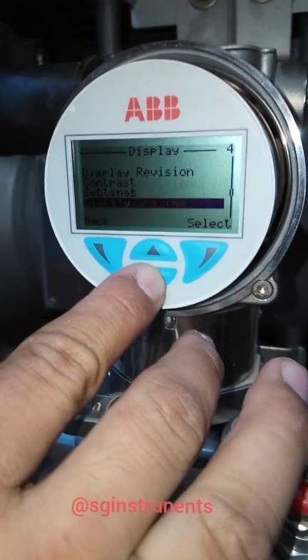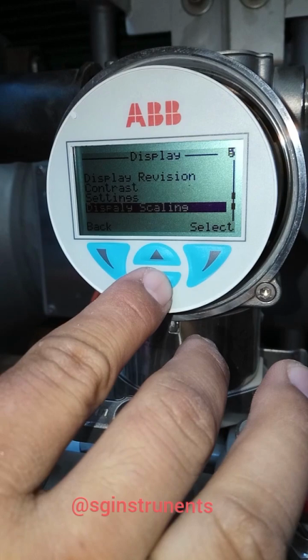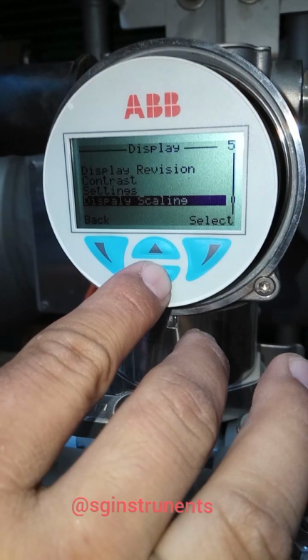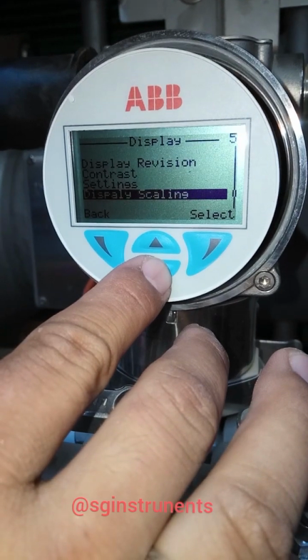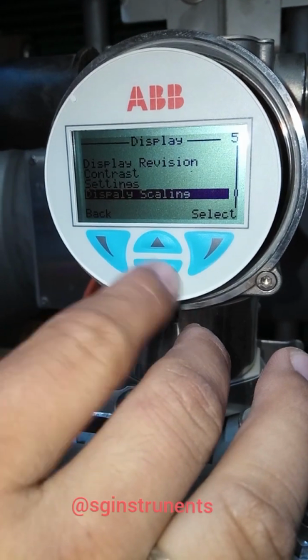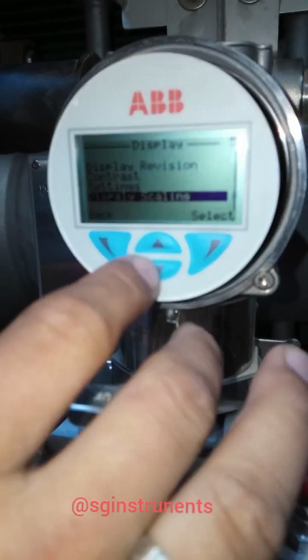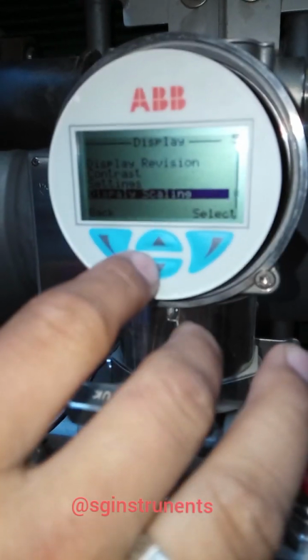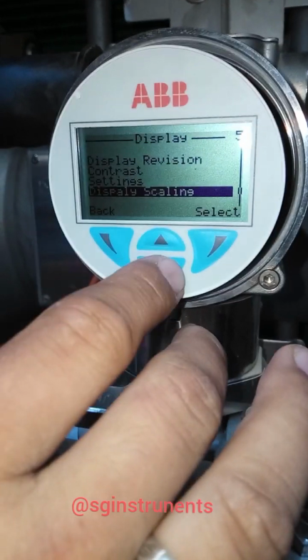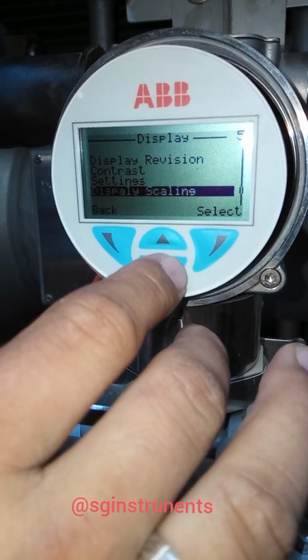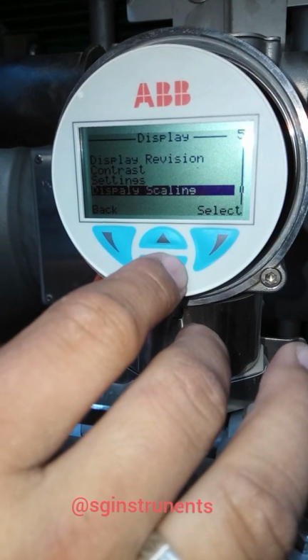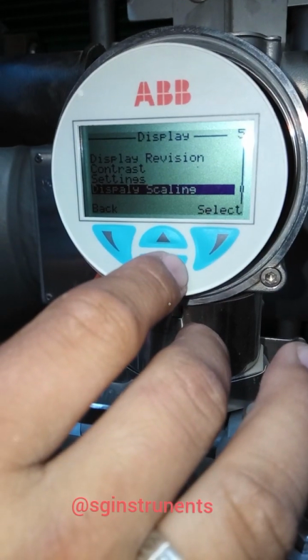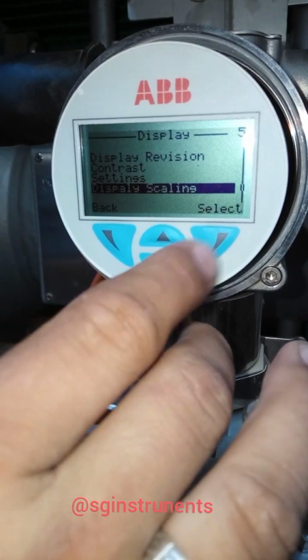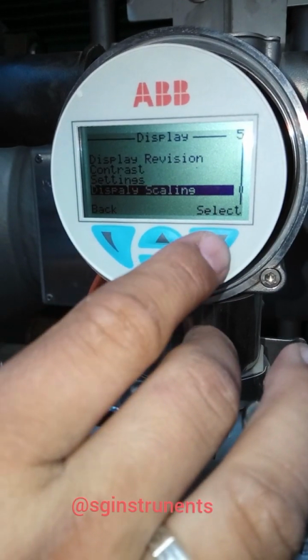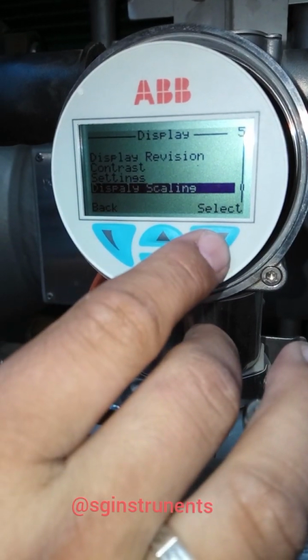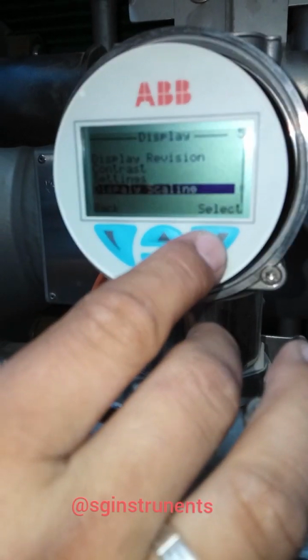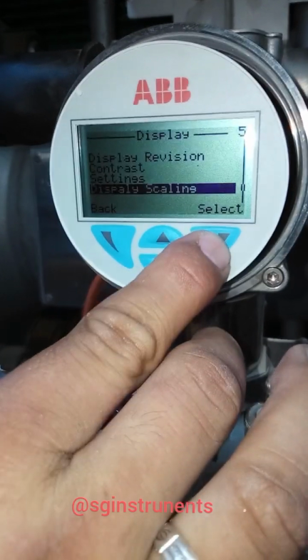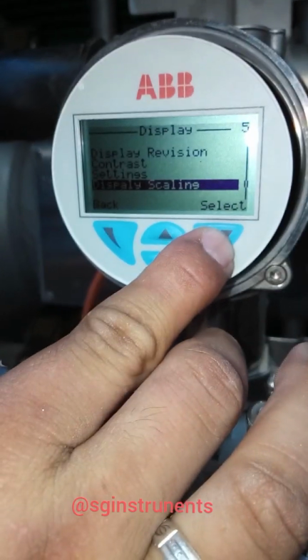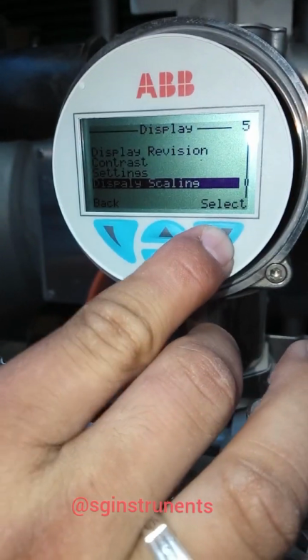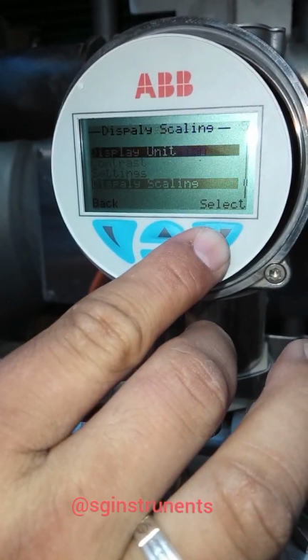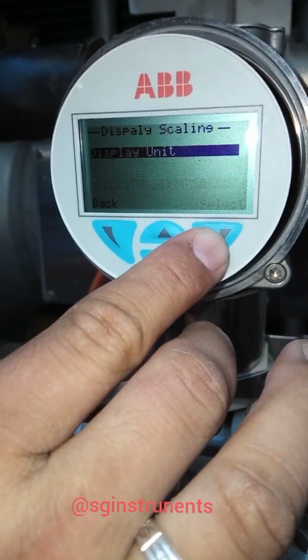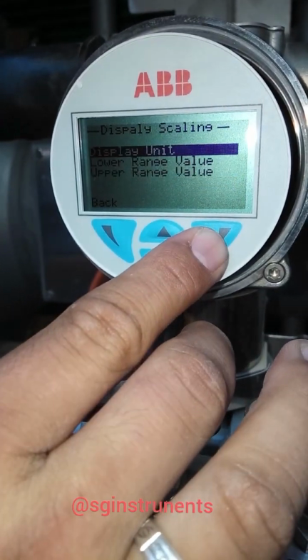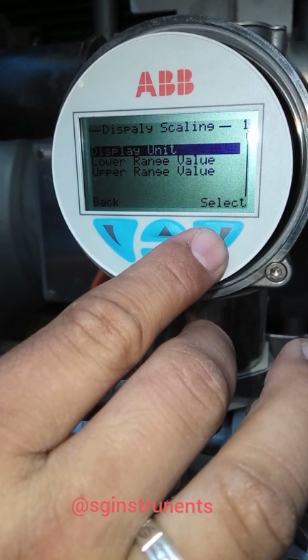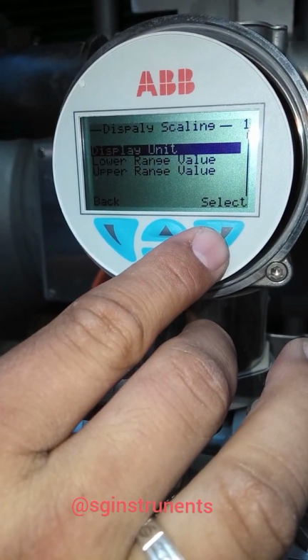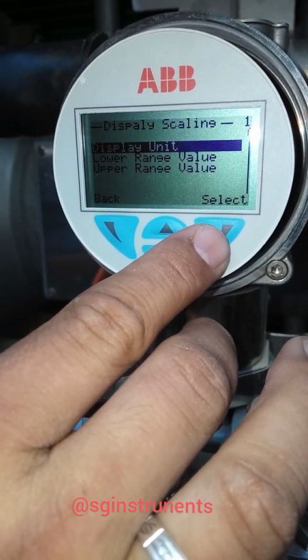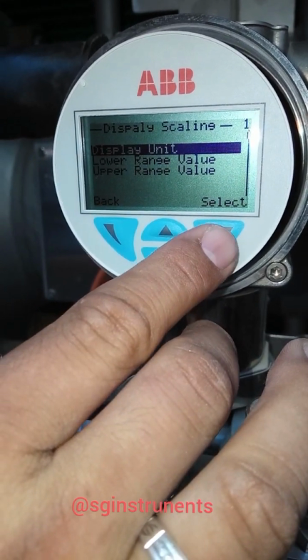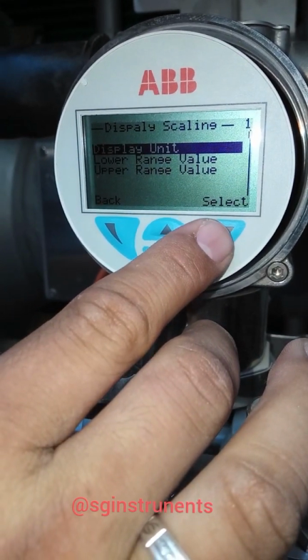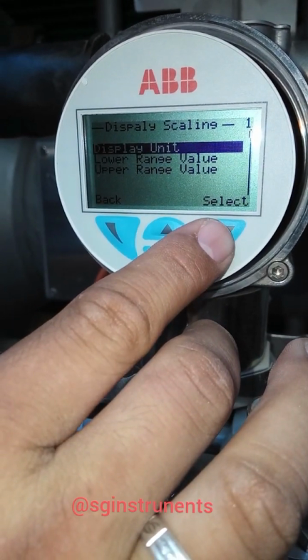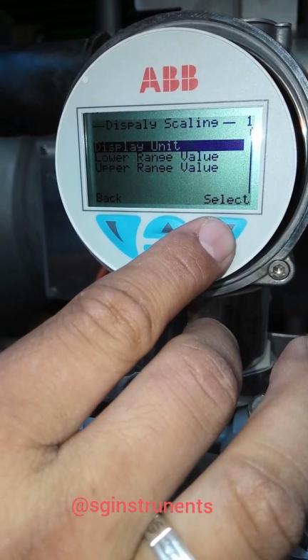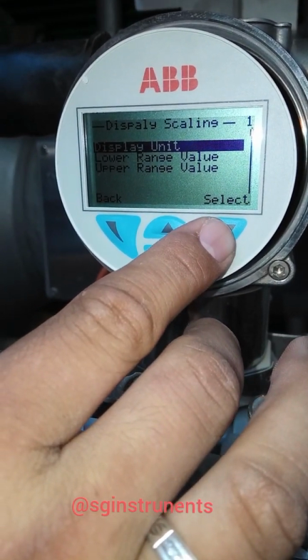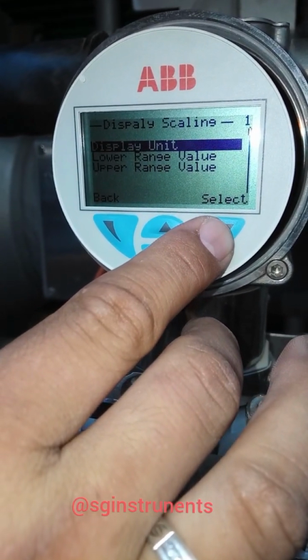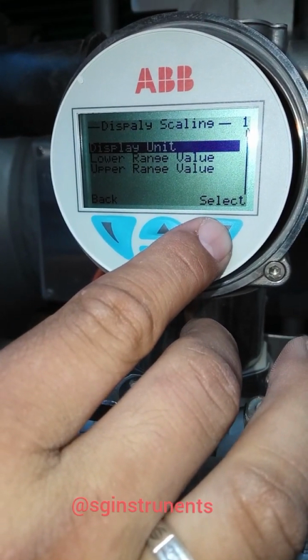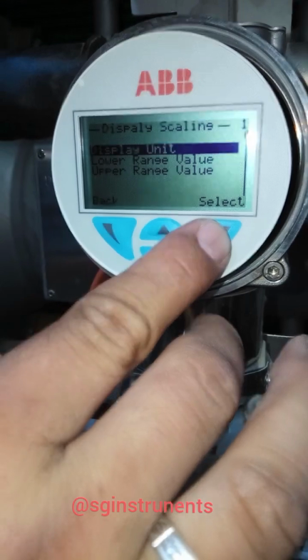Now we also need to change the engineering unit from bar to percentage. Go to display scaling, then display unit.